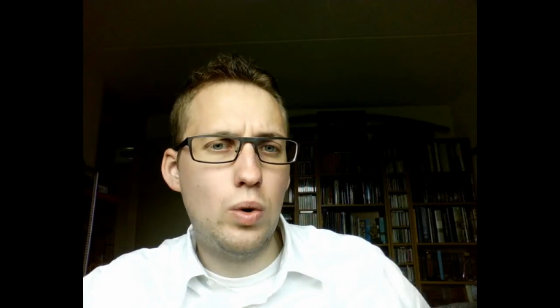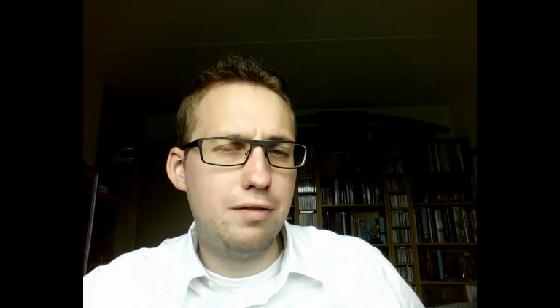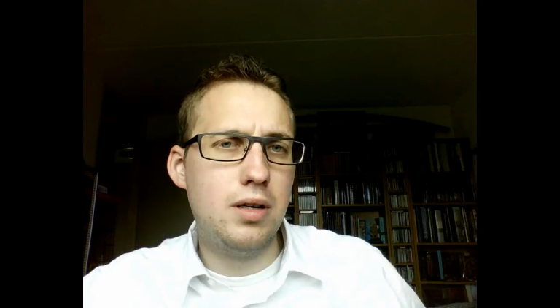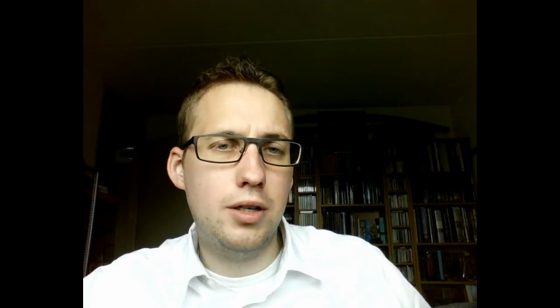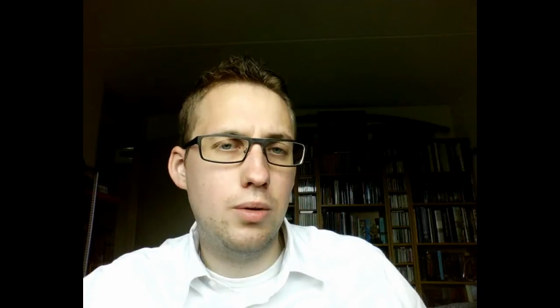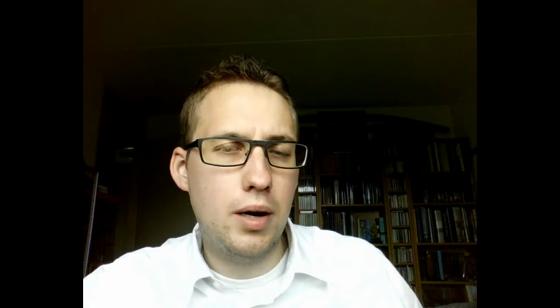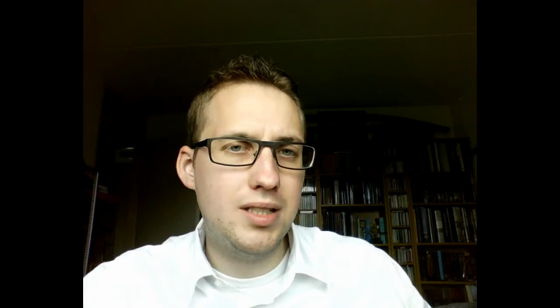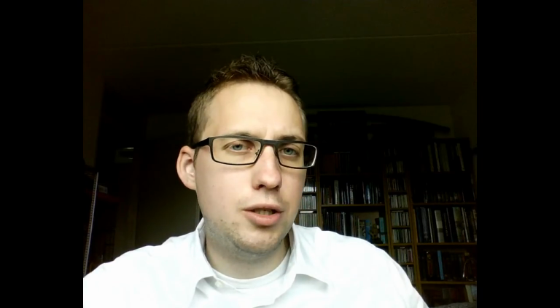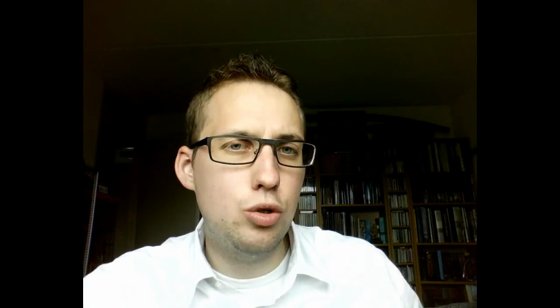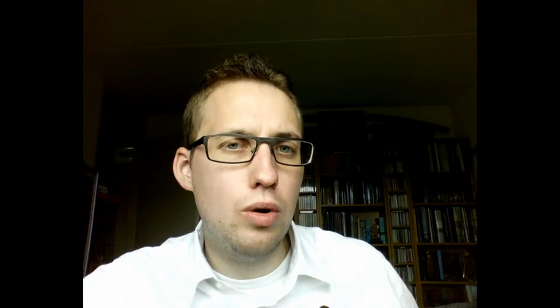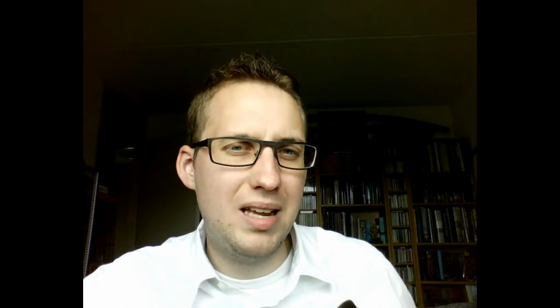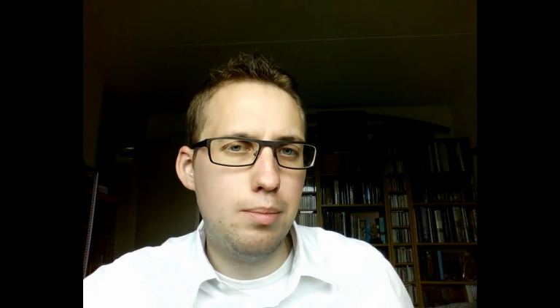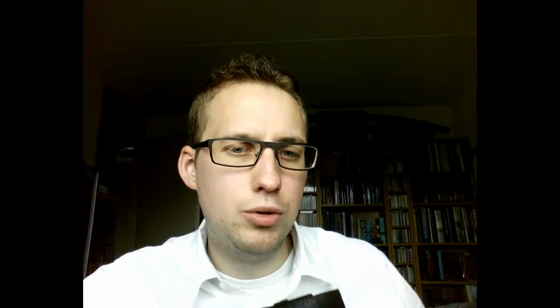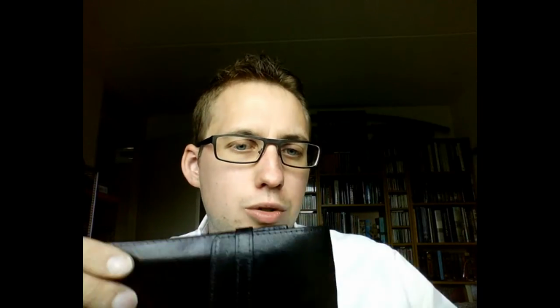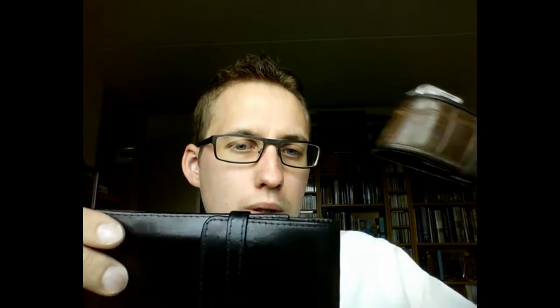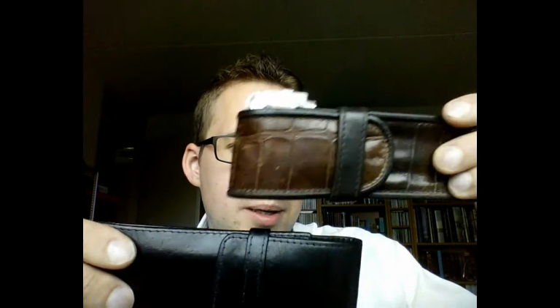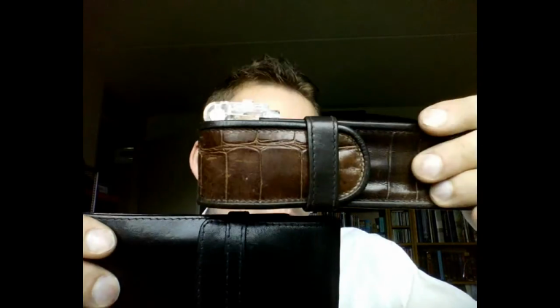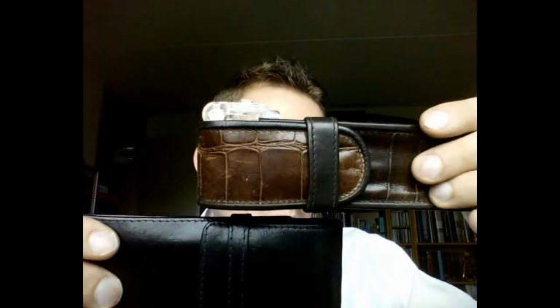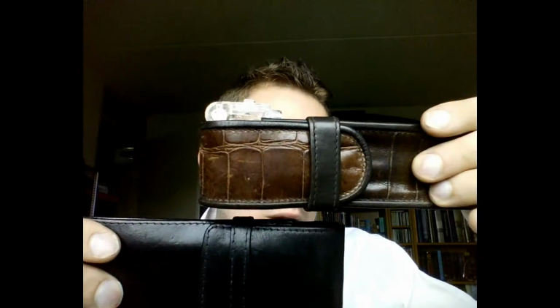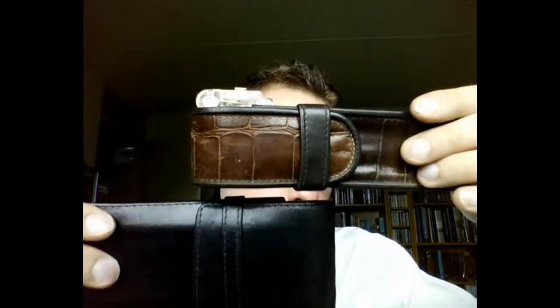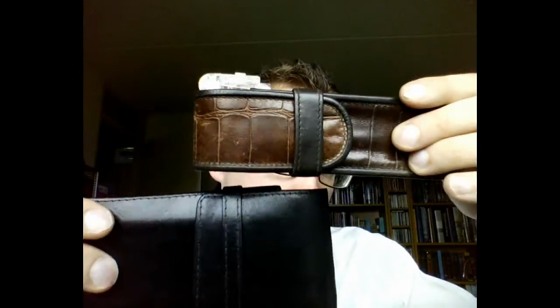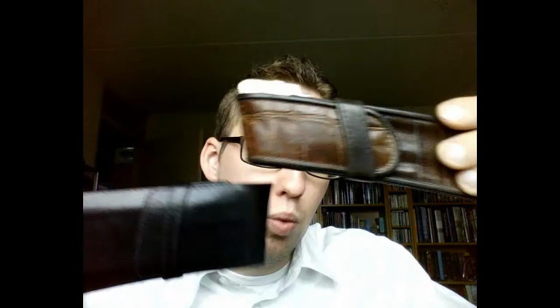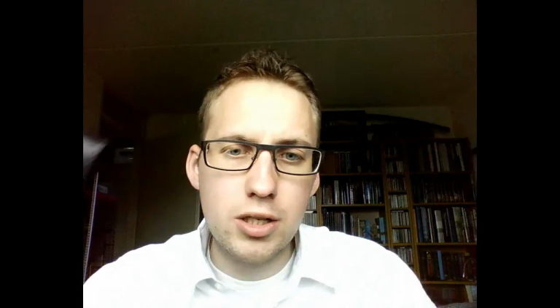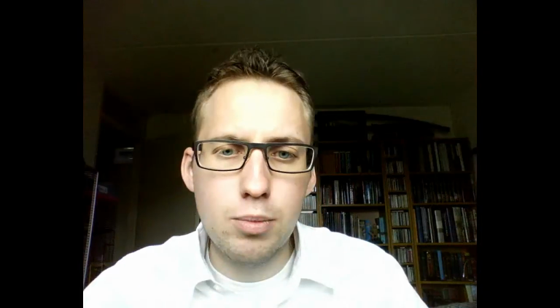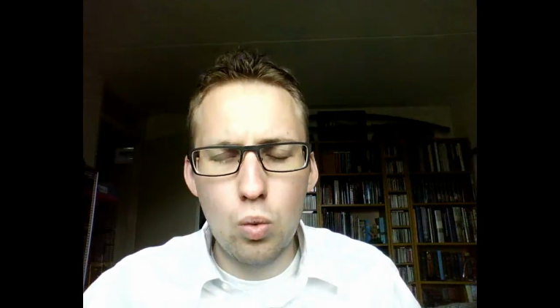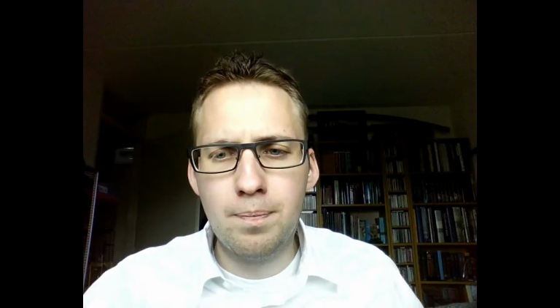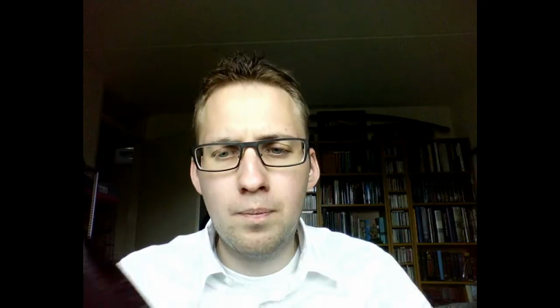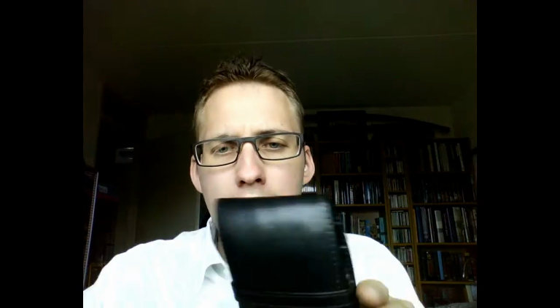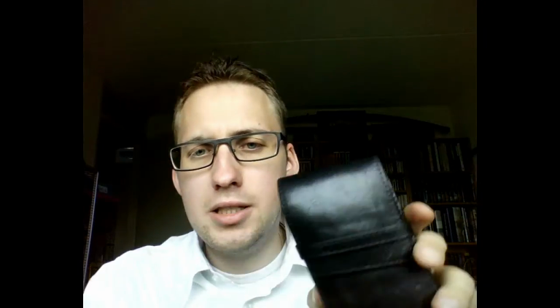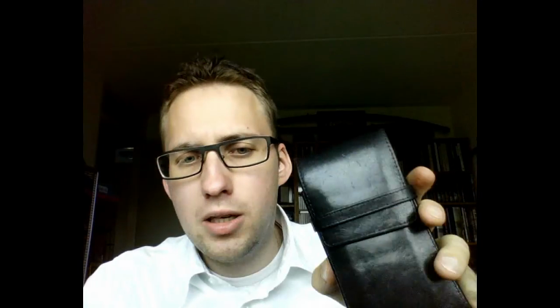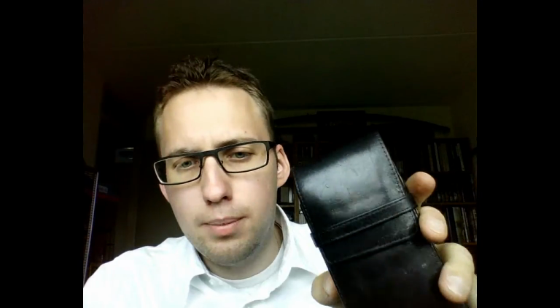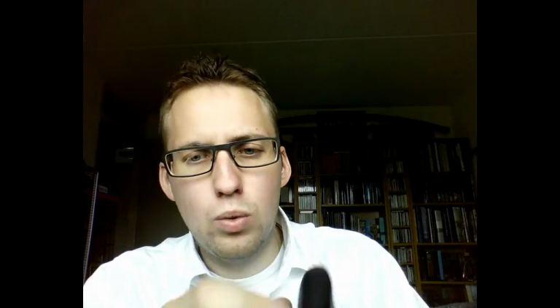Wherever I go, I take two pen pouches with me. I've got a big one and a smaller one. Let's start with the big one.